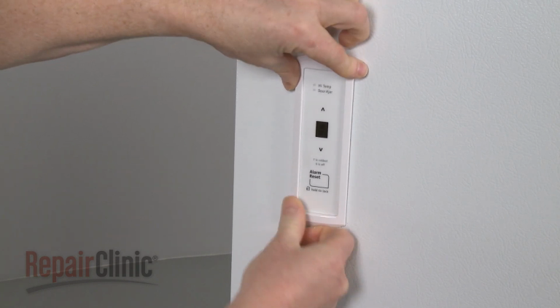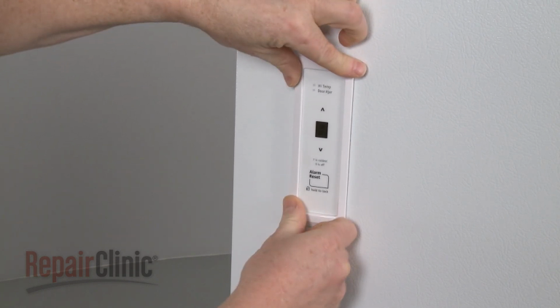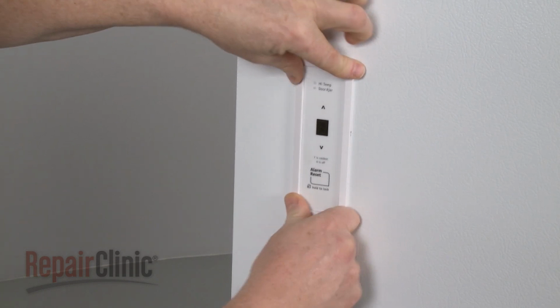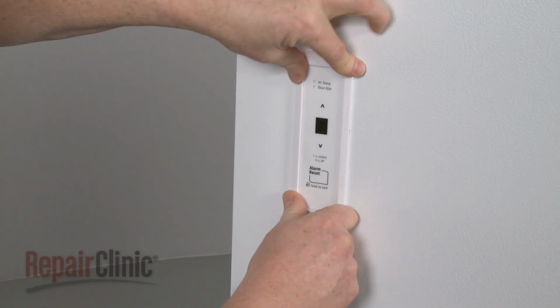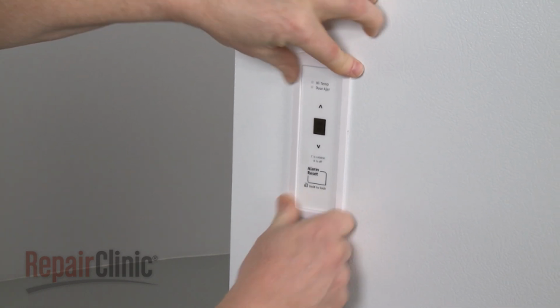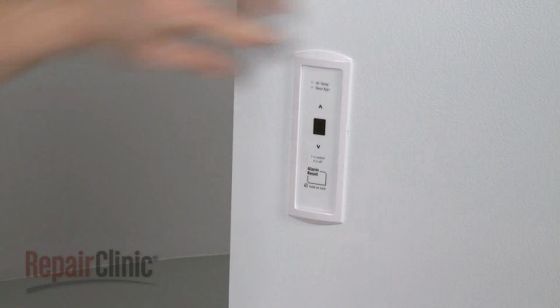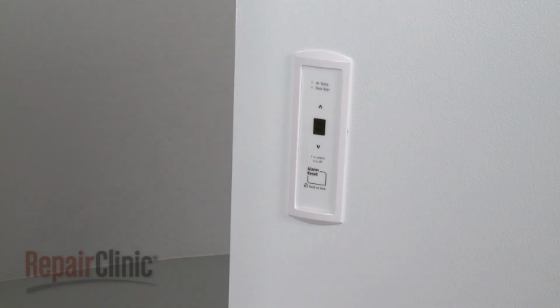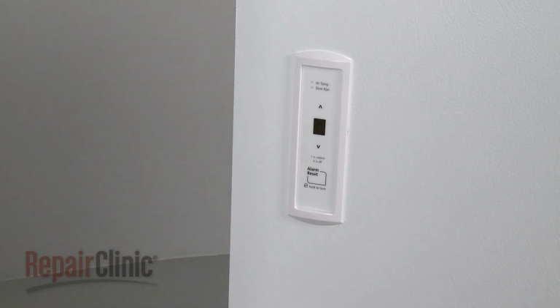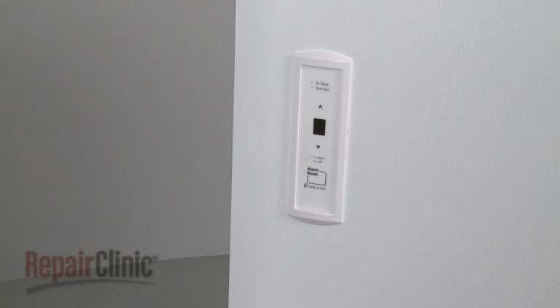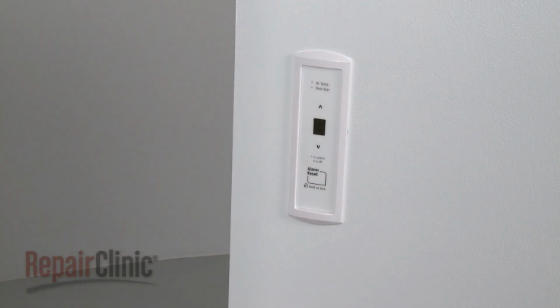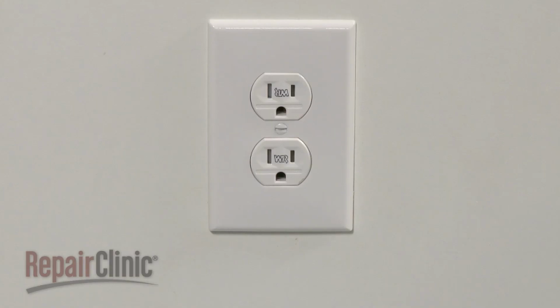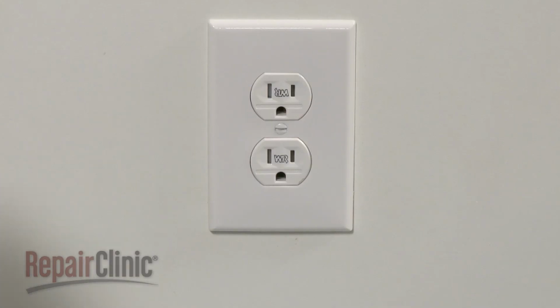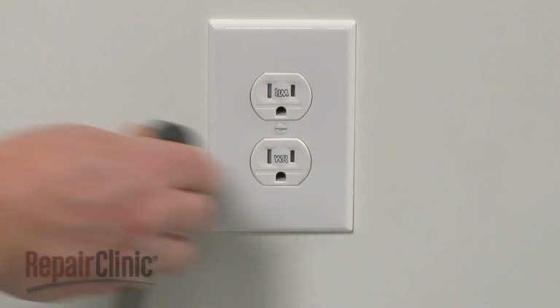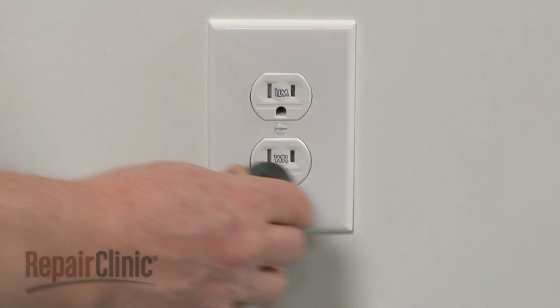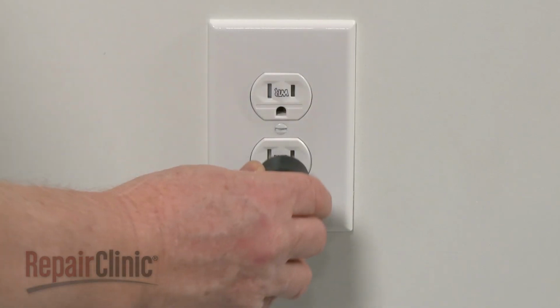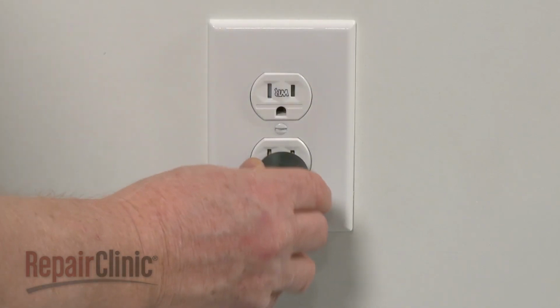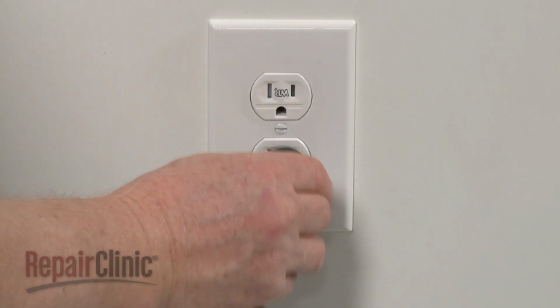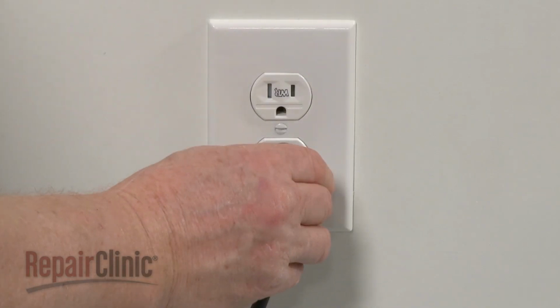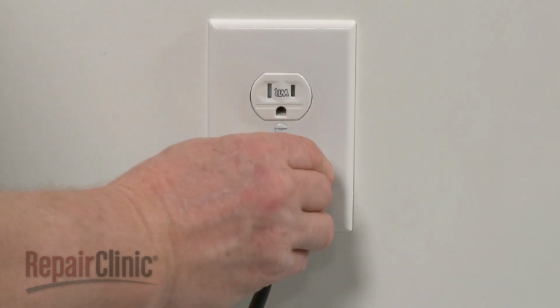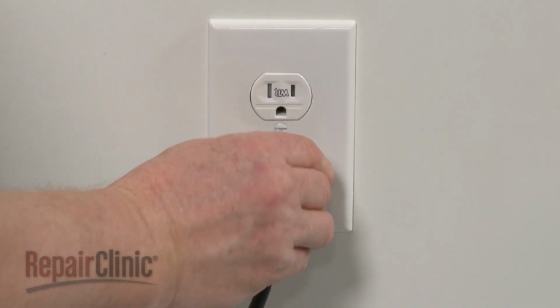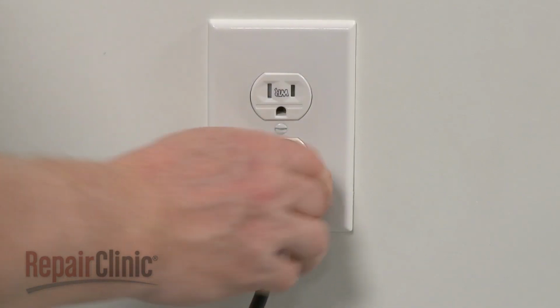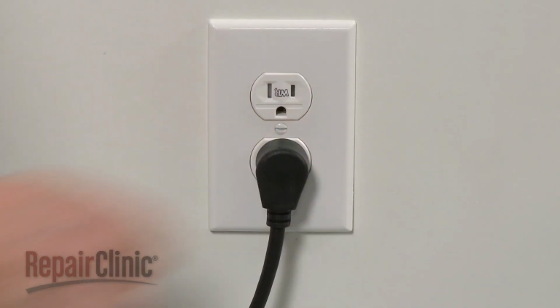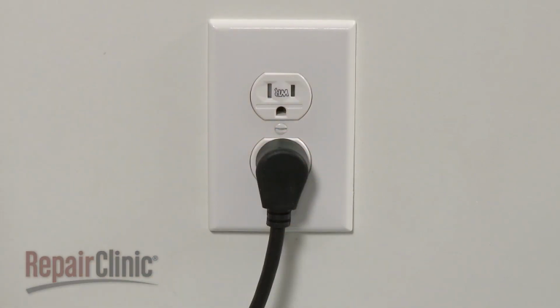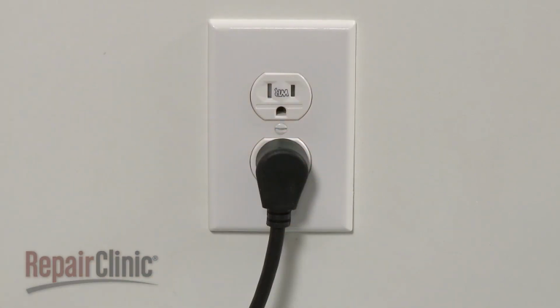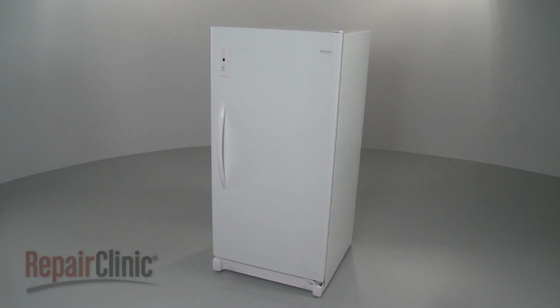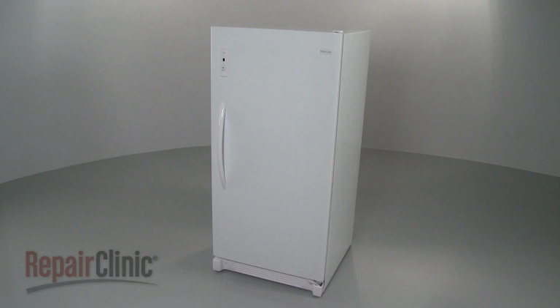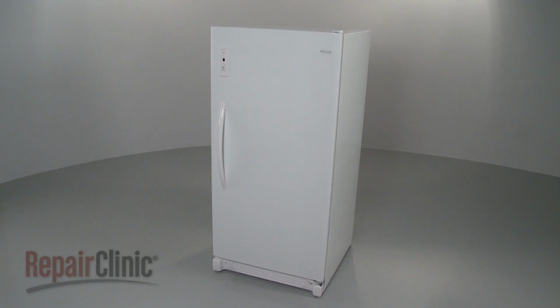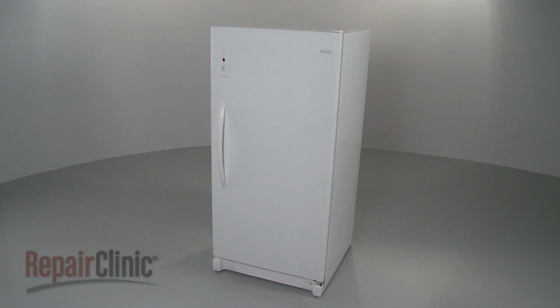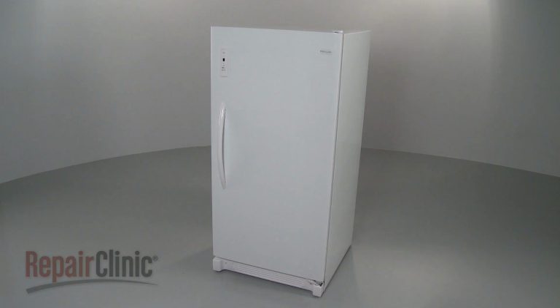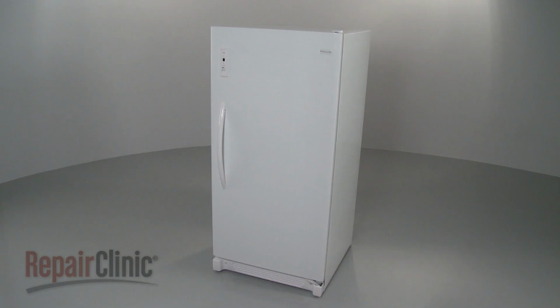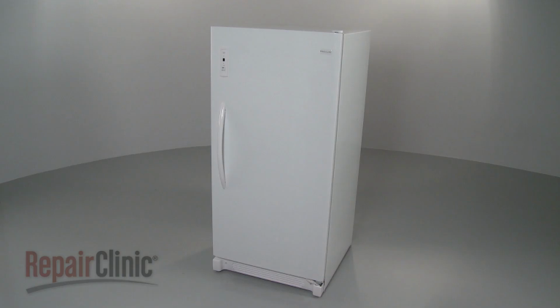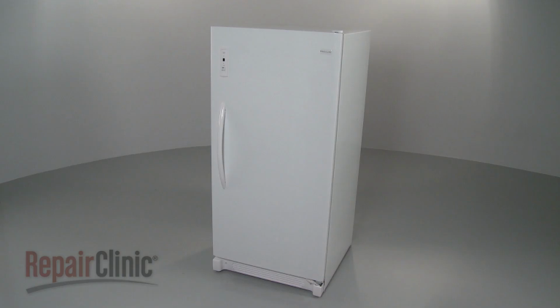With the new board installed, plug the power cord back in and confirm that the freezer is functioning properly.